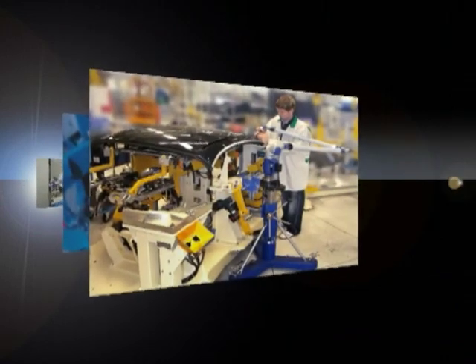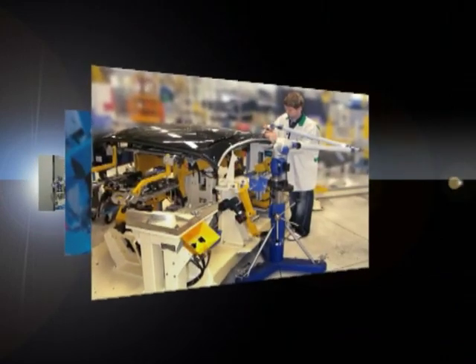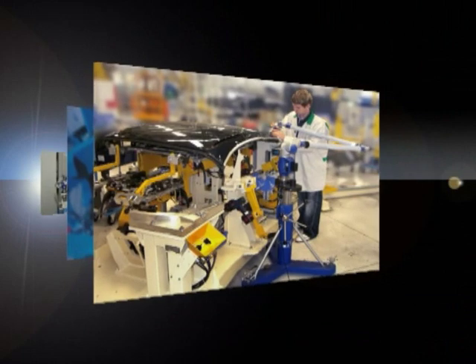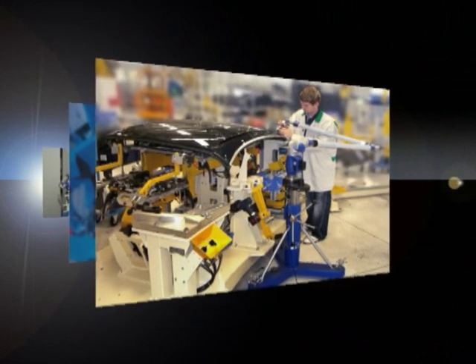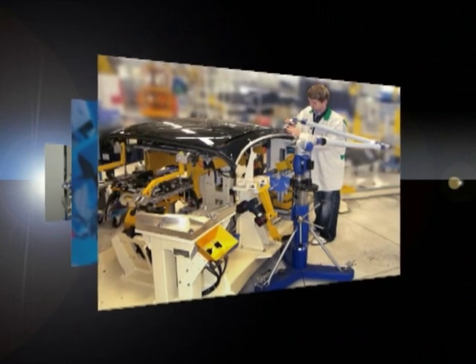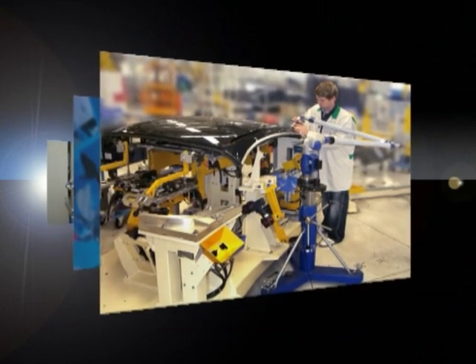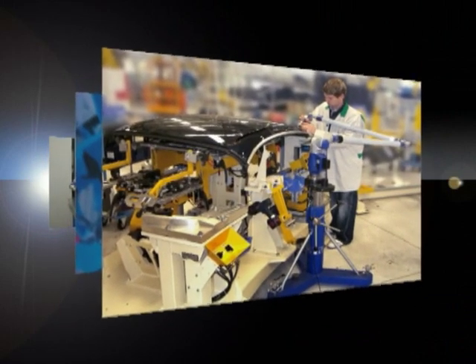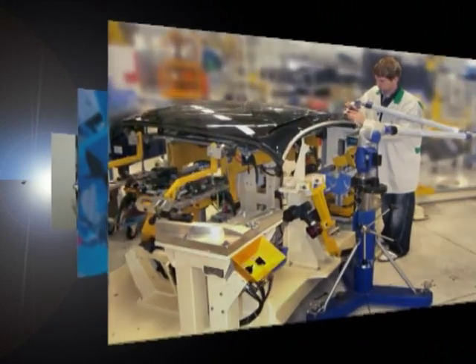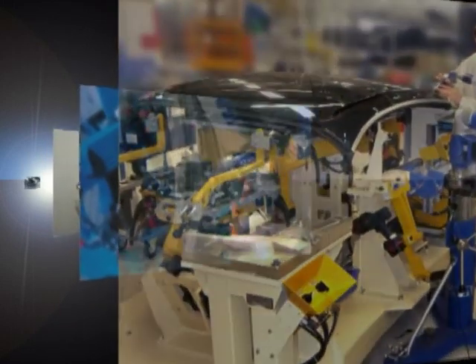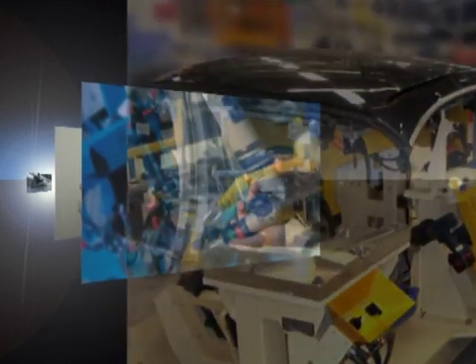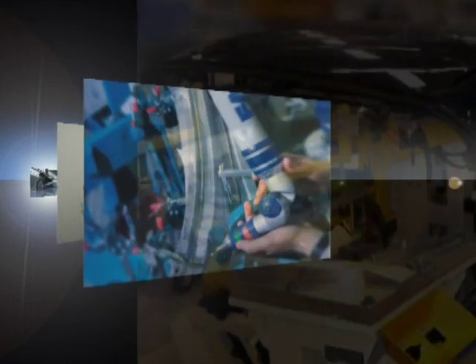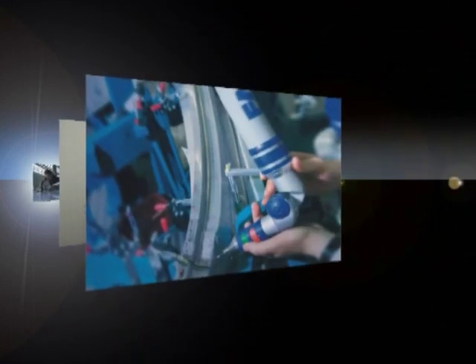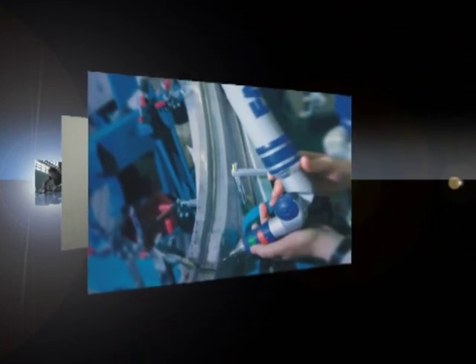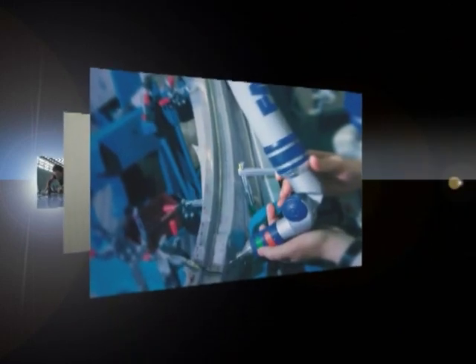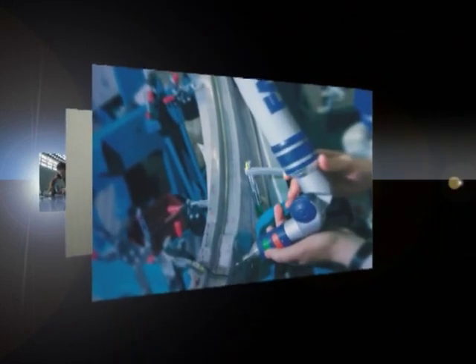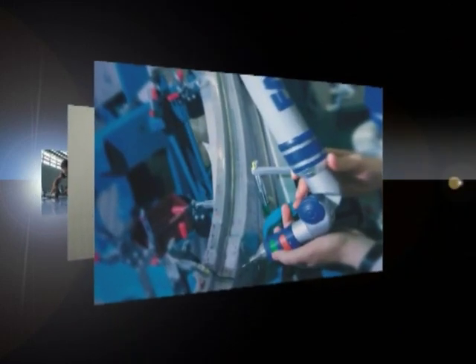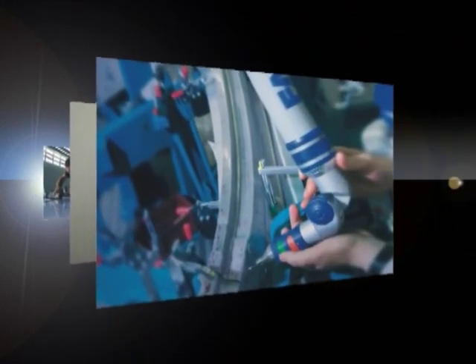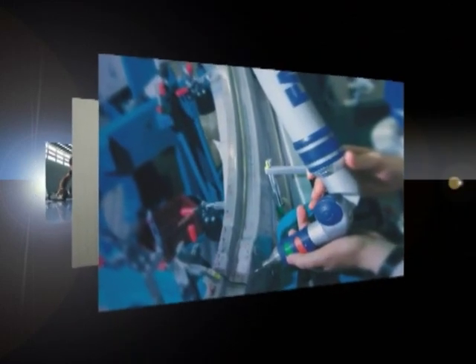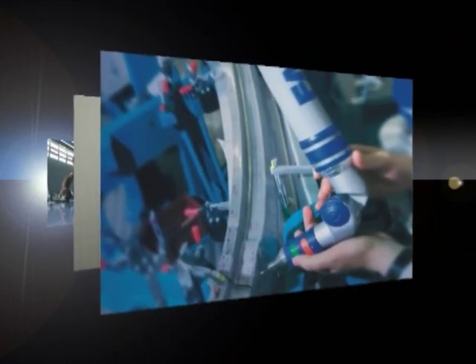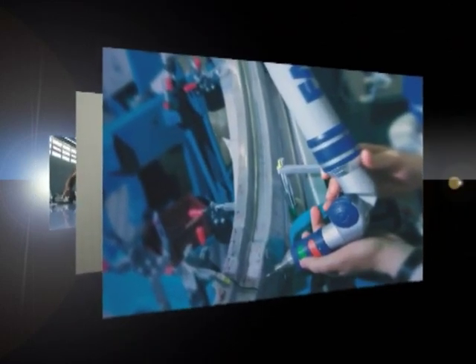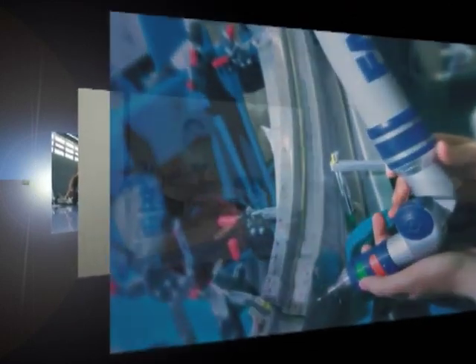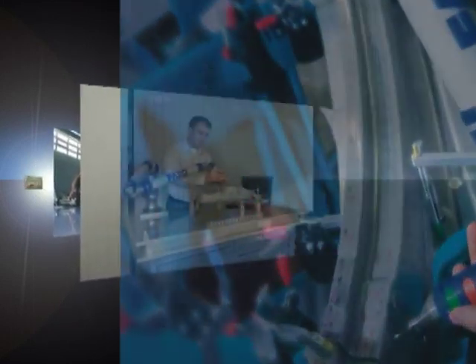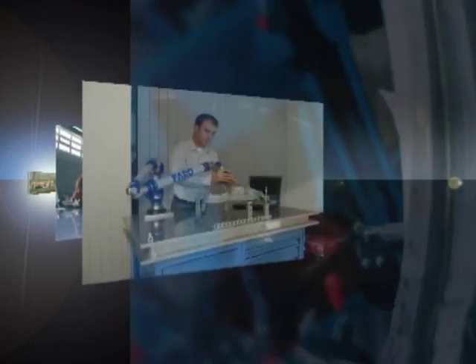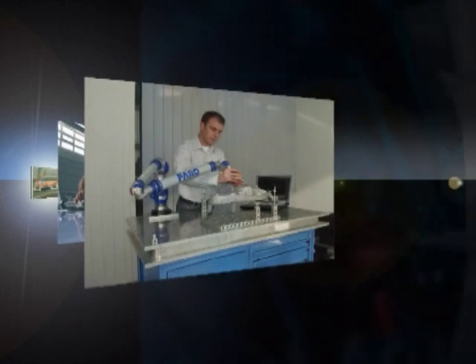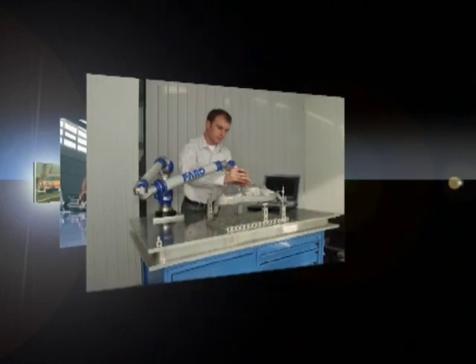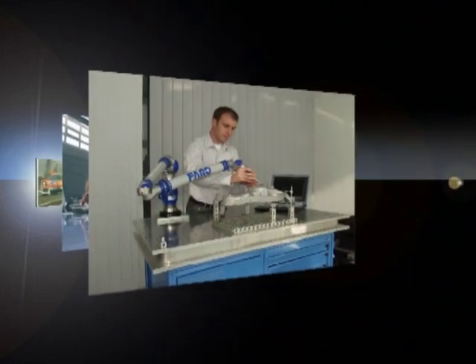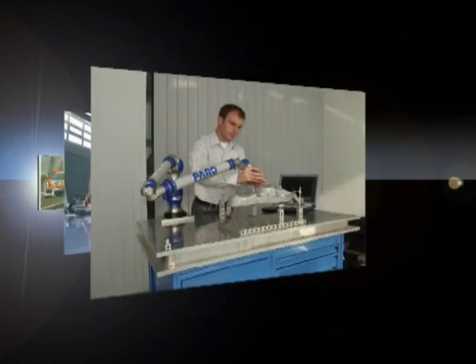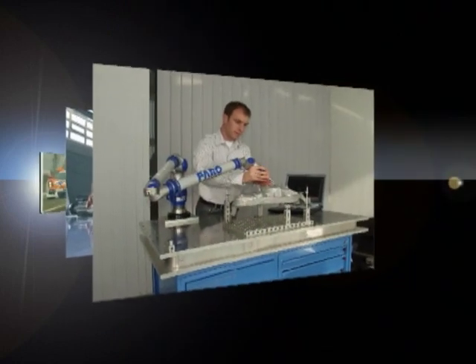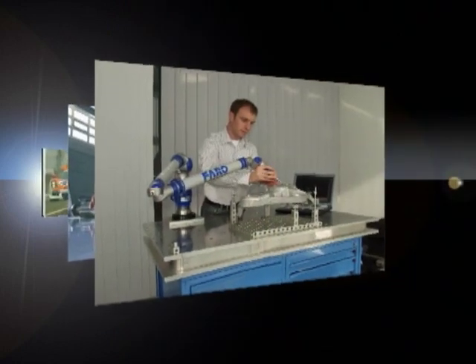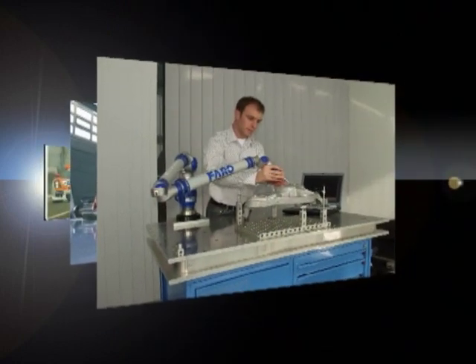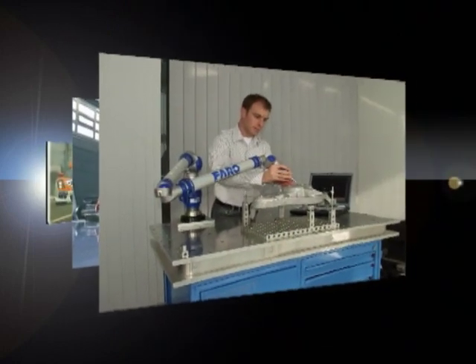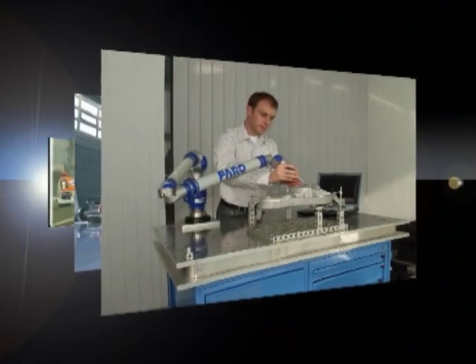Since its inception, the Faro arm has become an indispensable measurement device for industrial quality control.